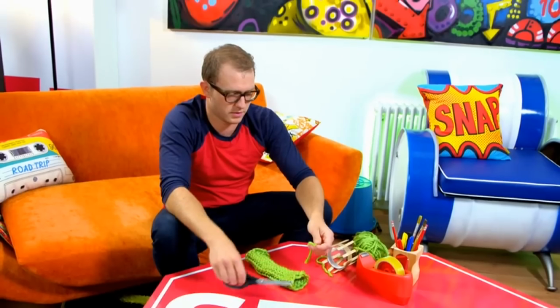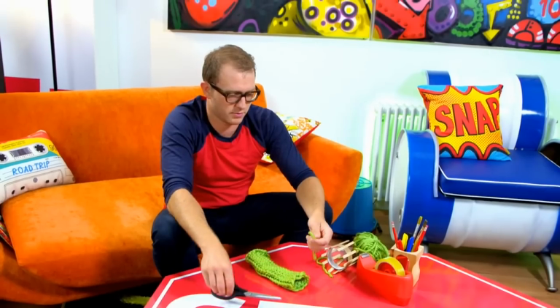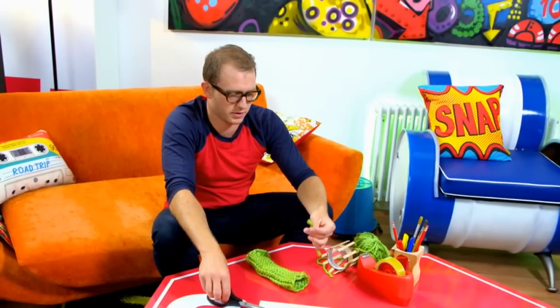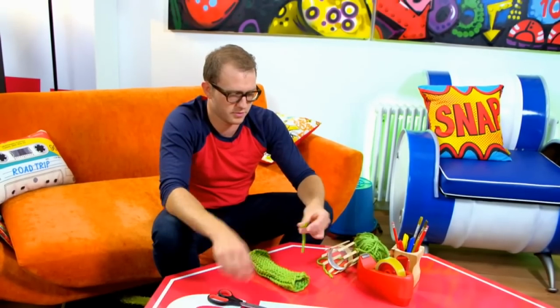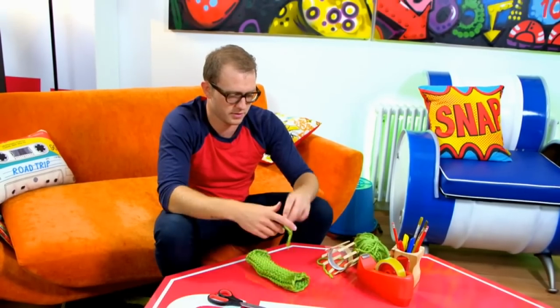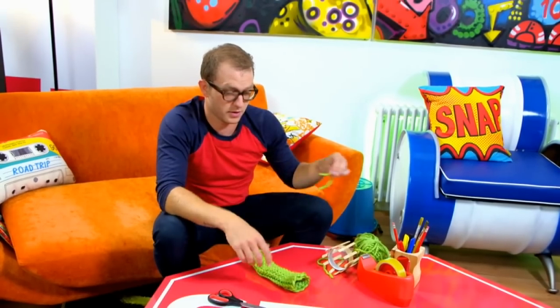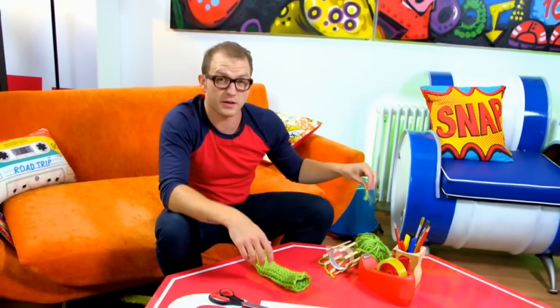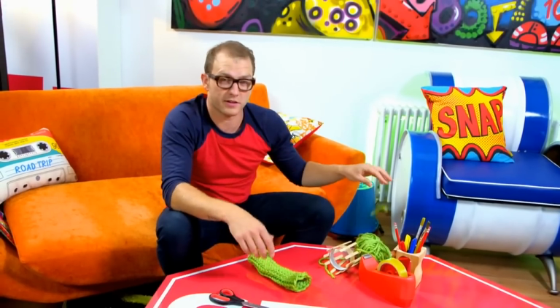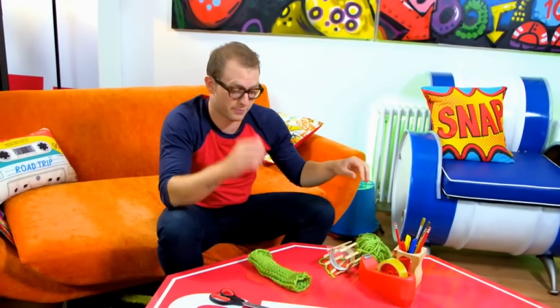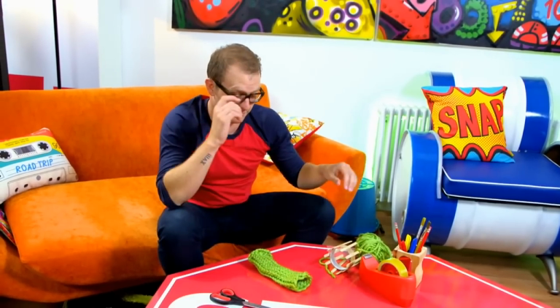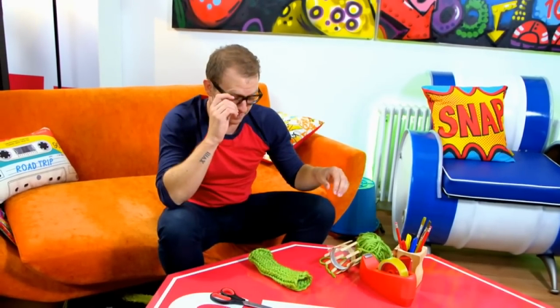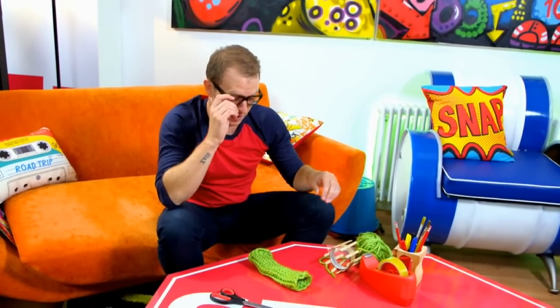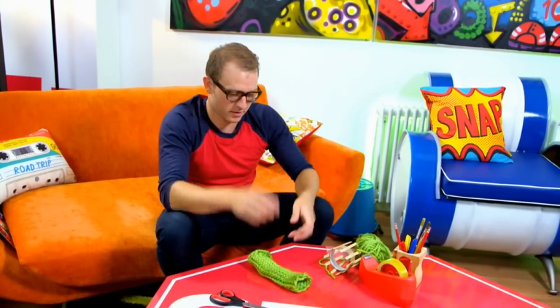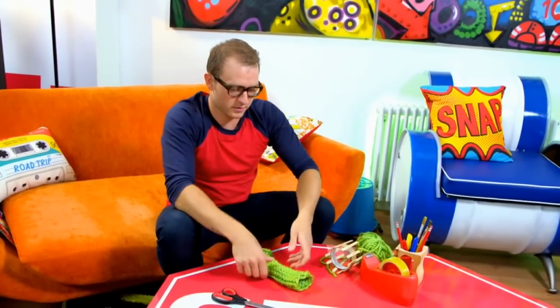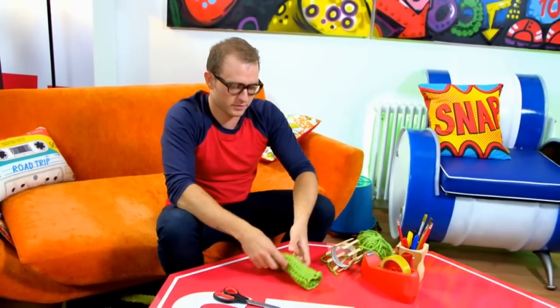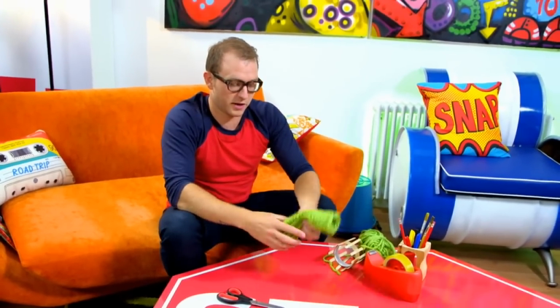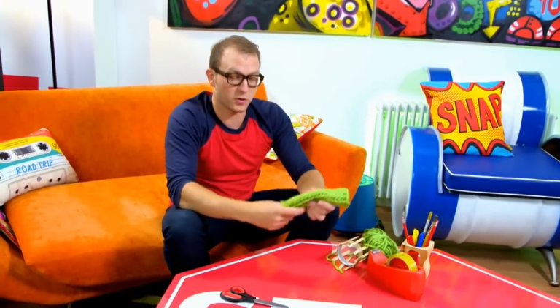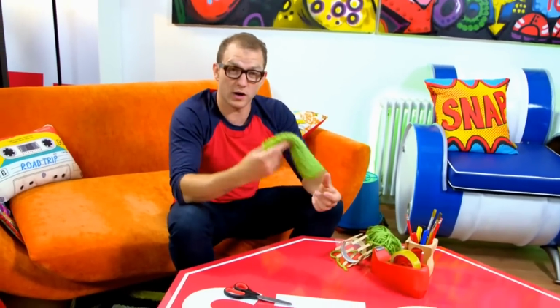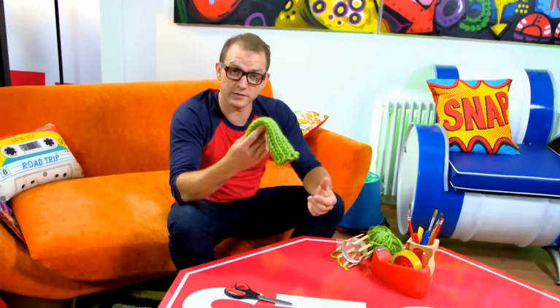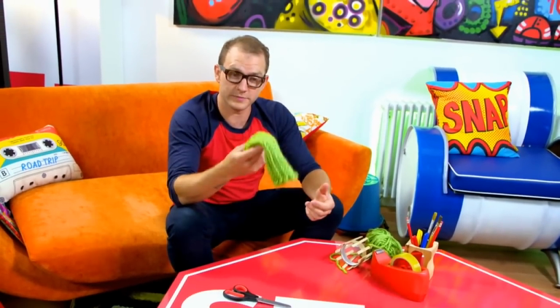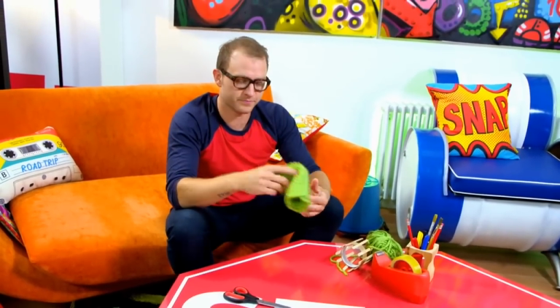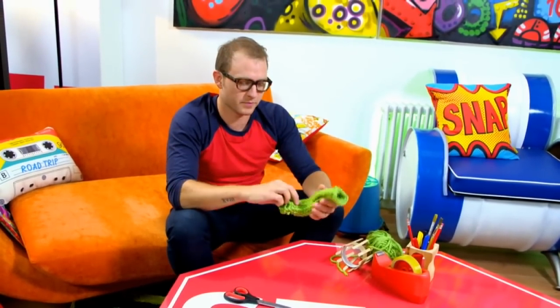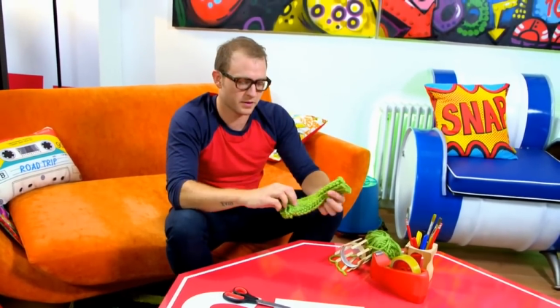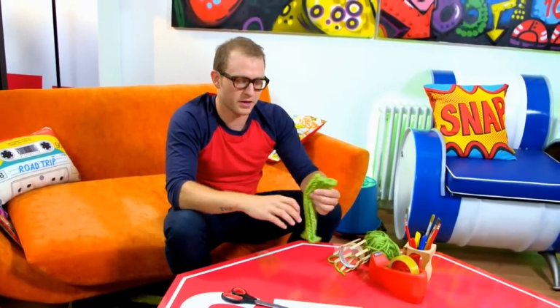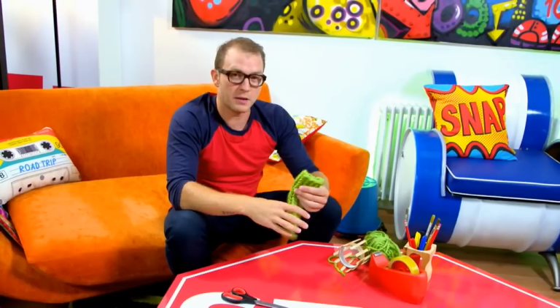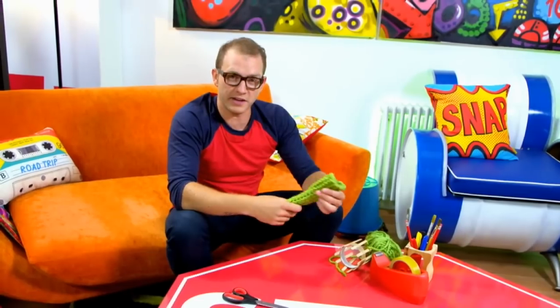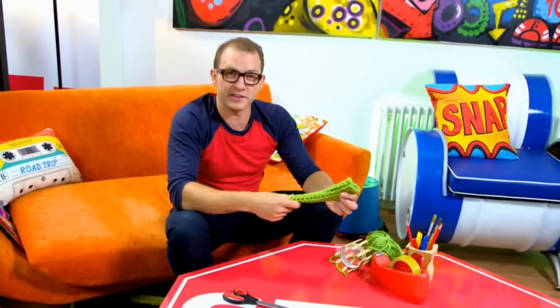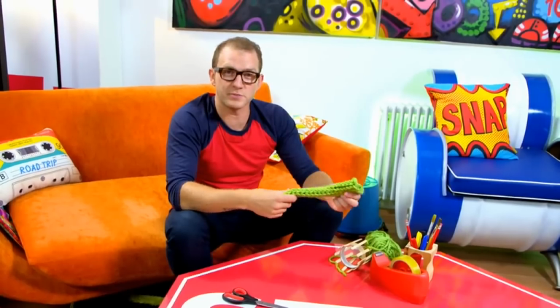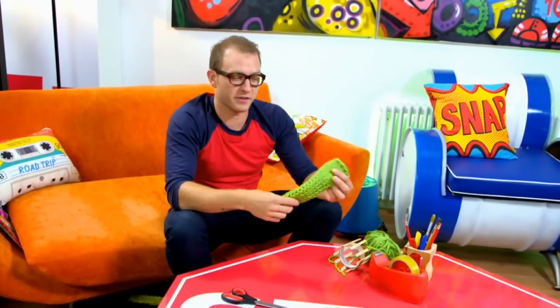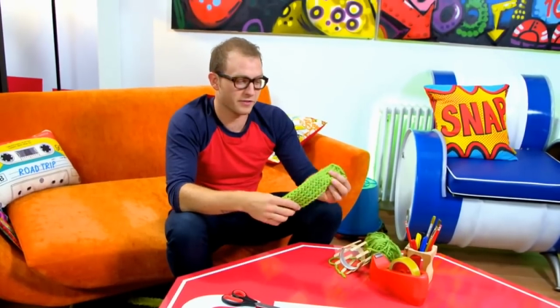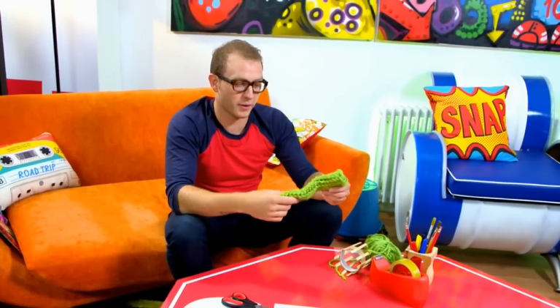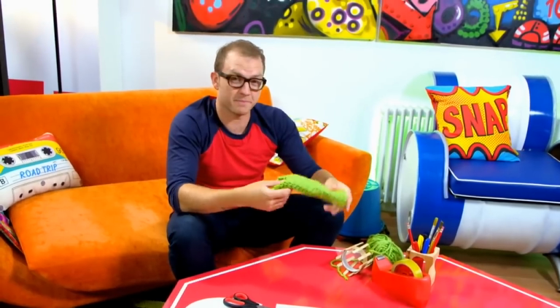Looks great. Tie a knot in the loose ends of the wool so they don't unravel. There we go — get rid of that bit. So now I've got one, but I need to ninja myself another one.